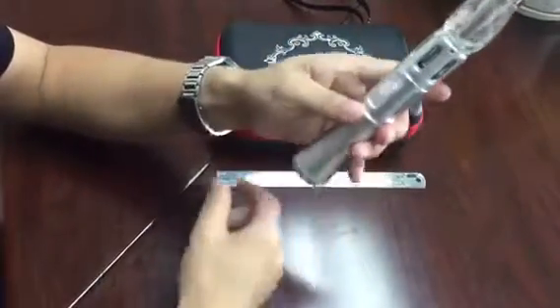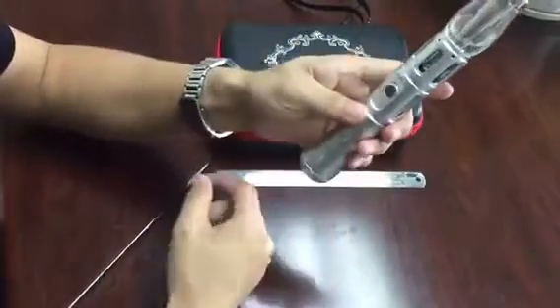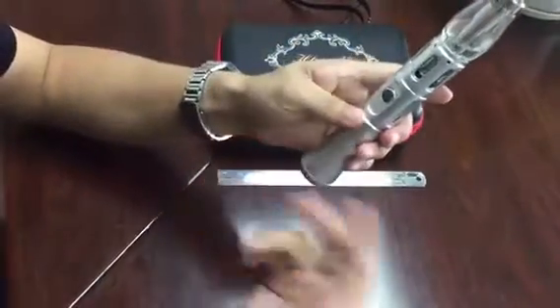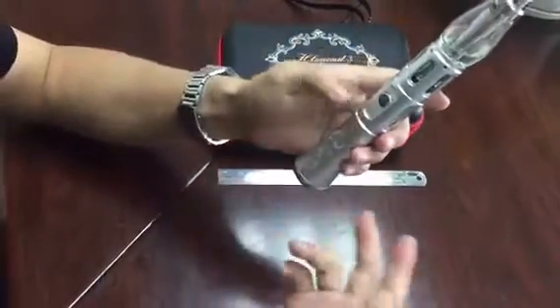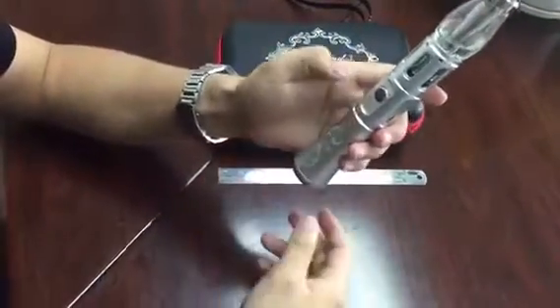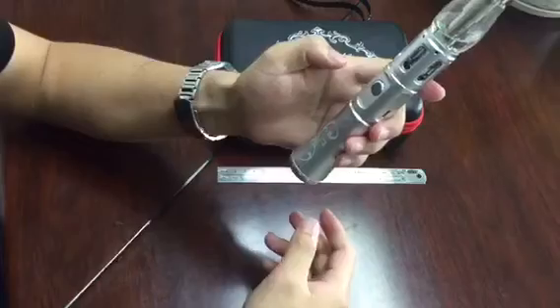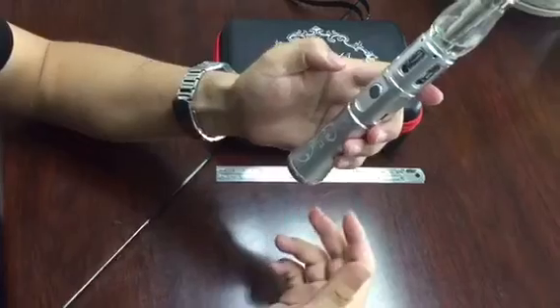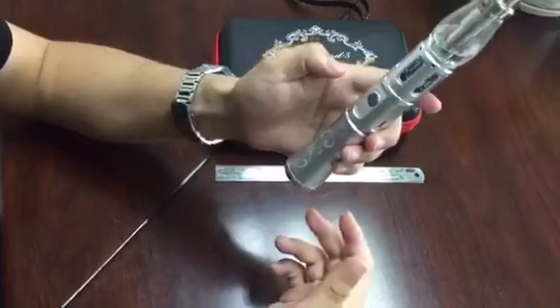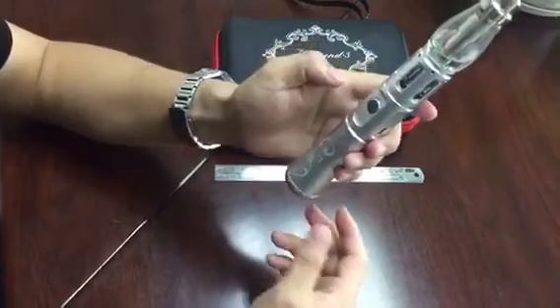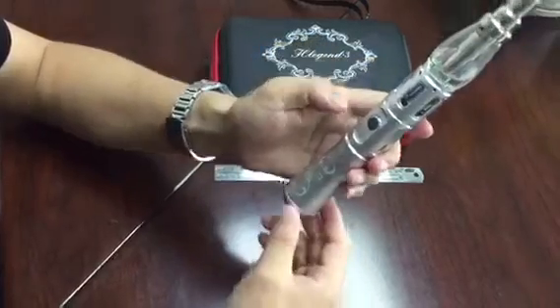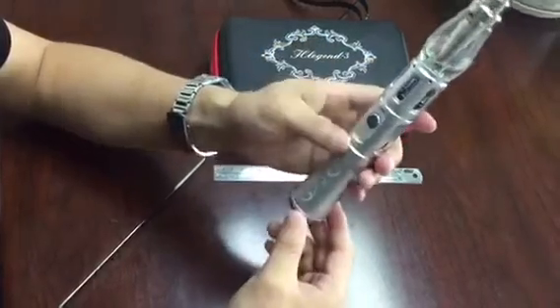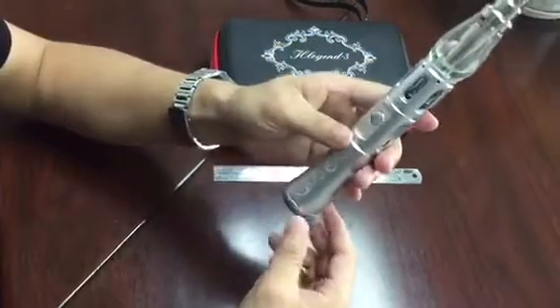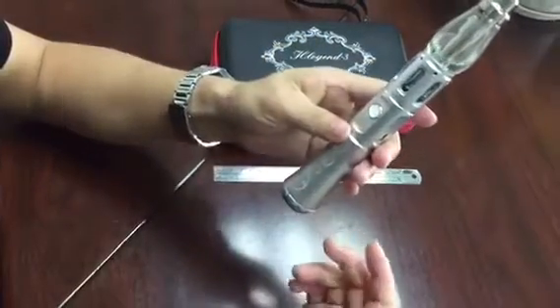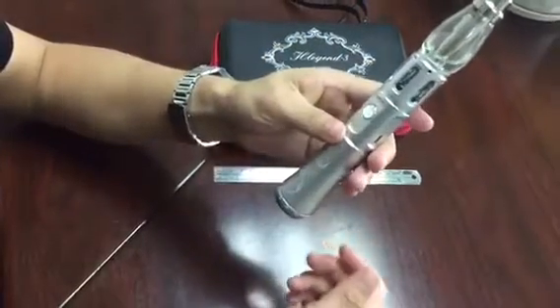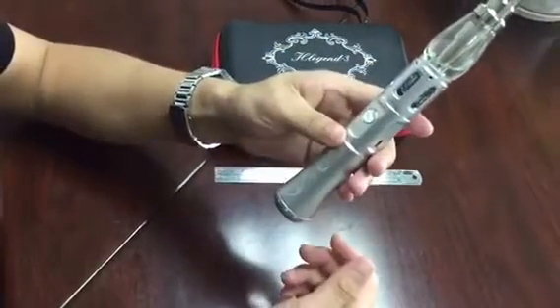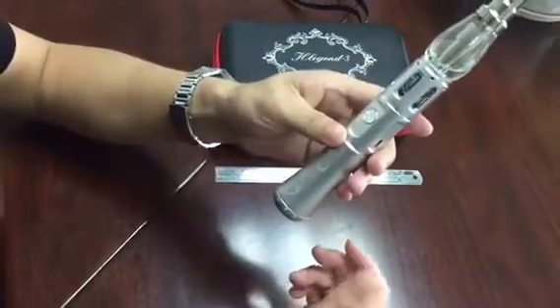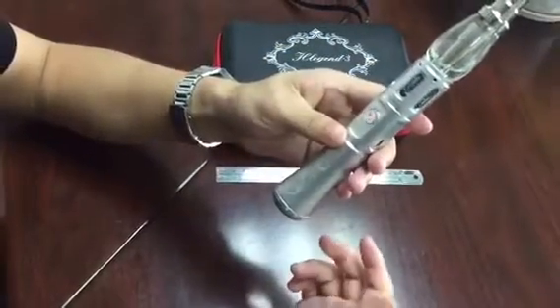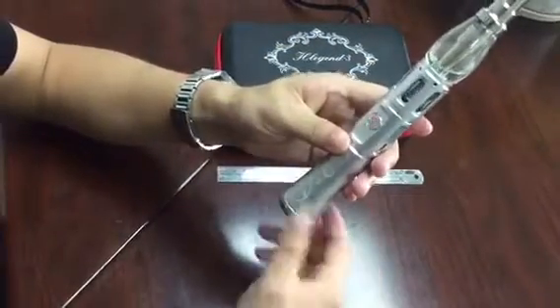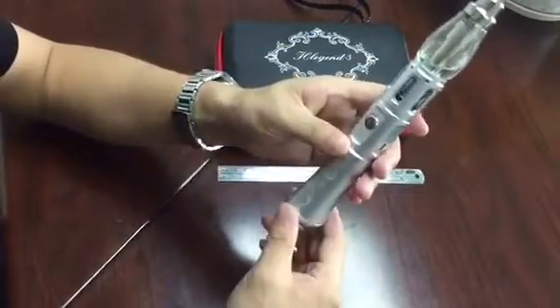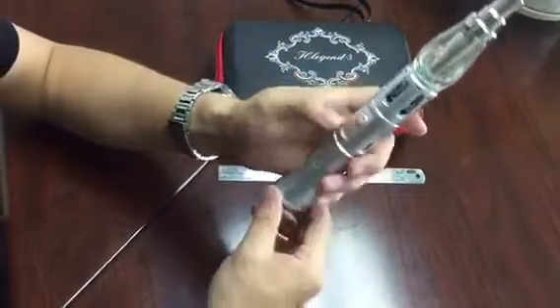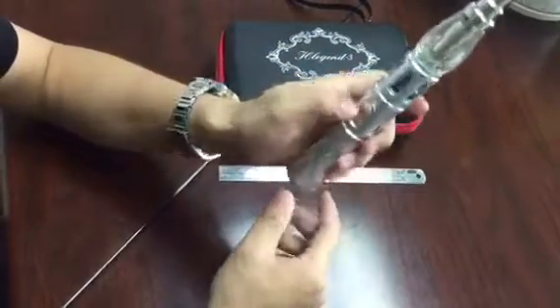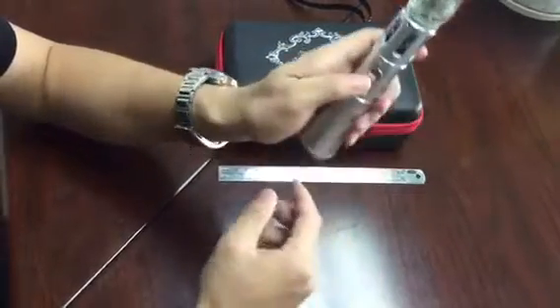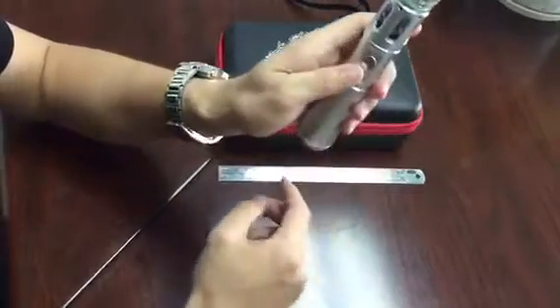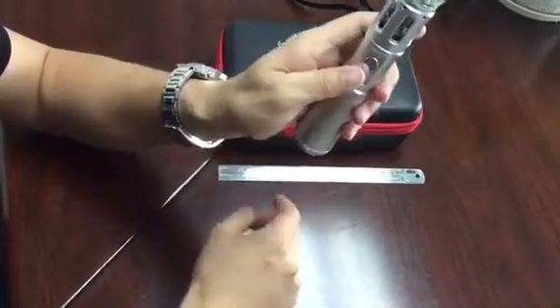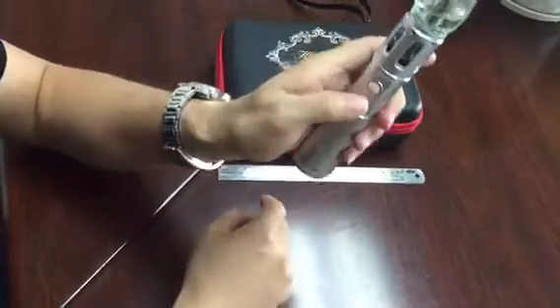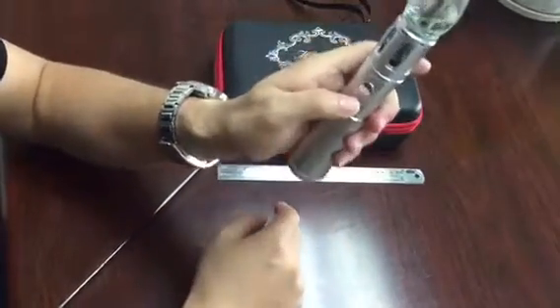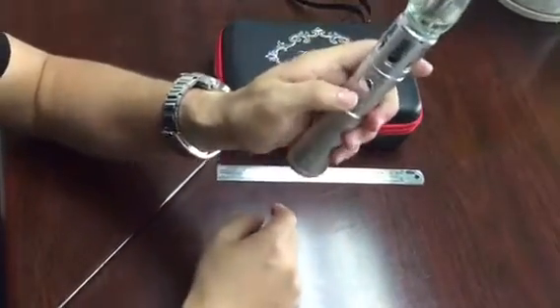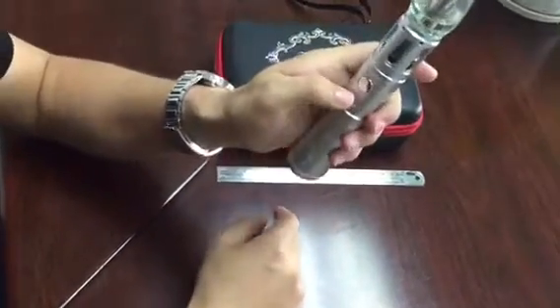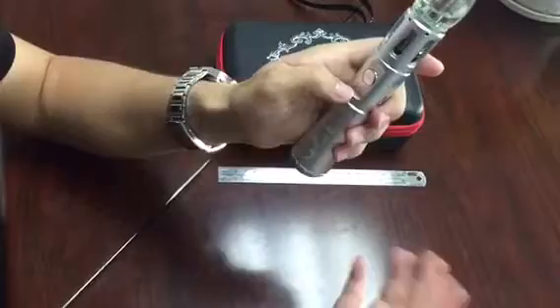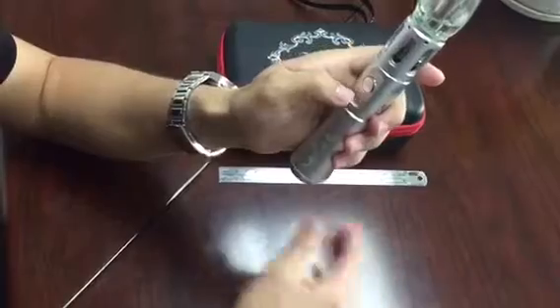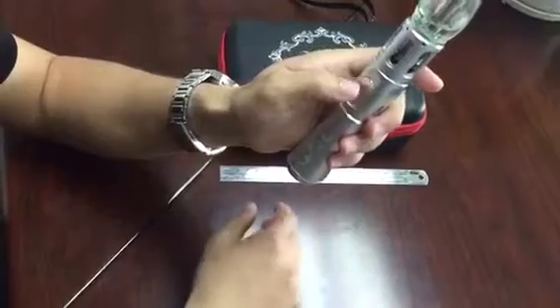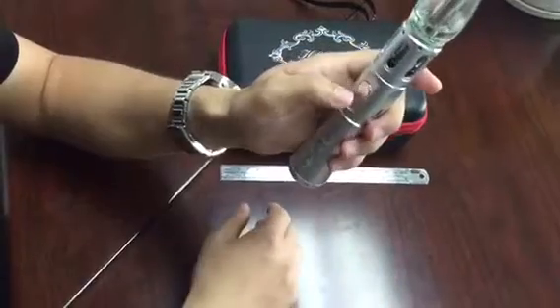If you want to use it, first you have to turn on. Press this button five times.